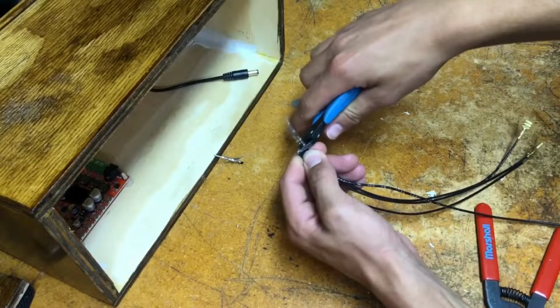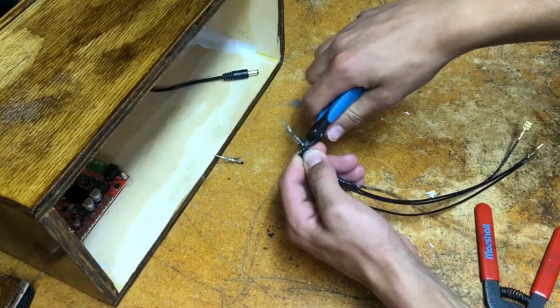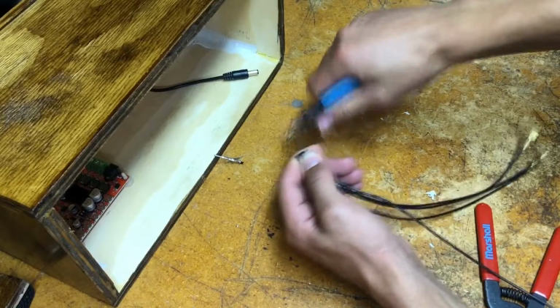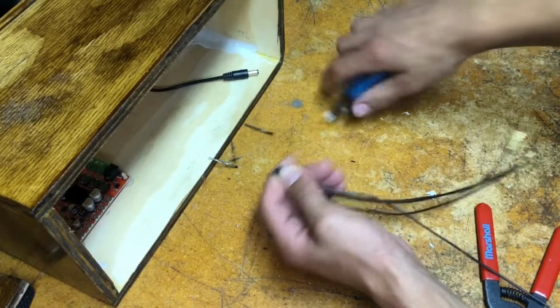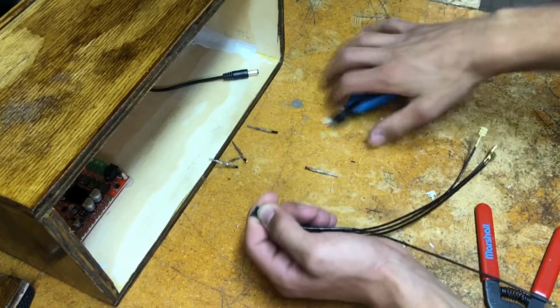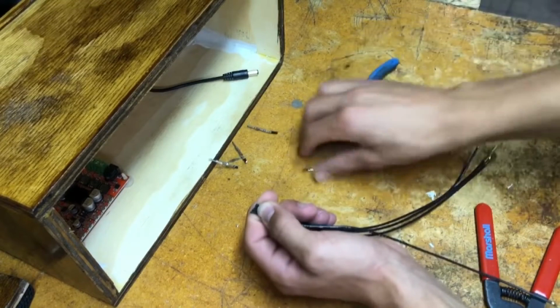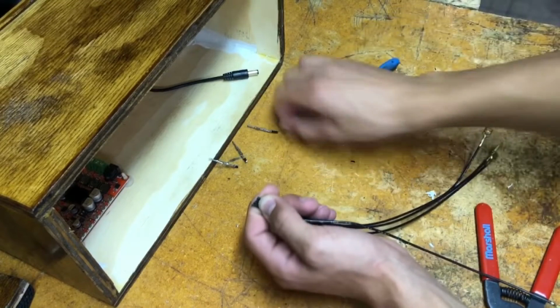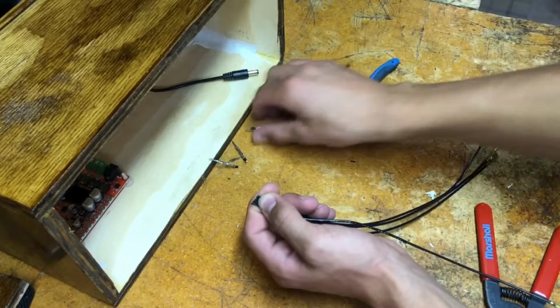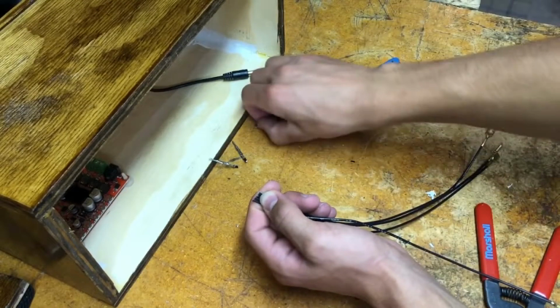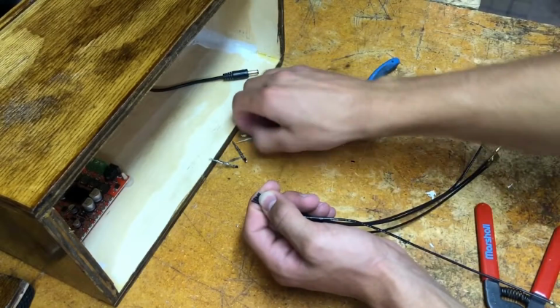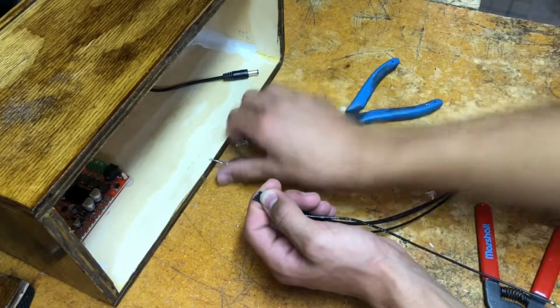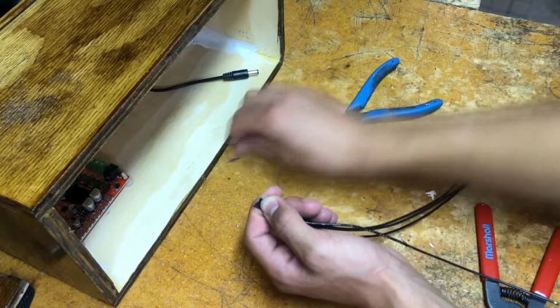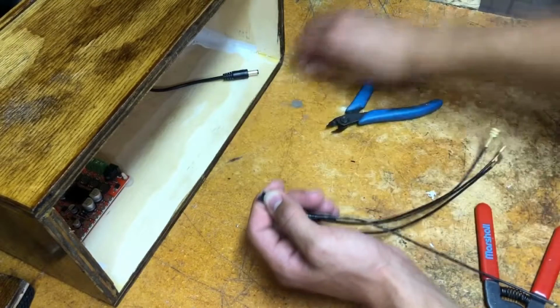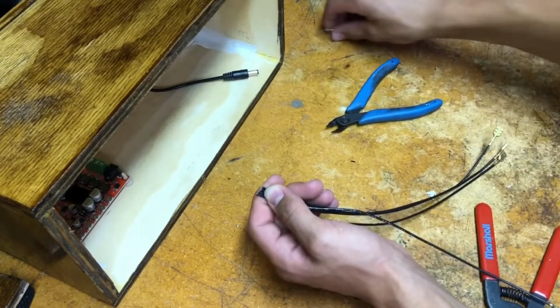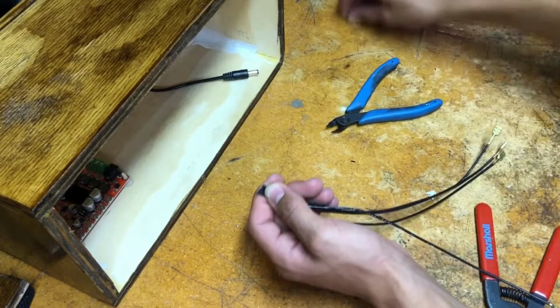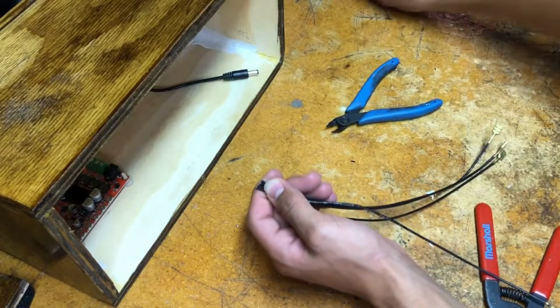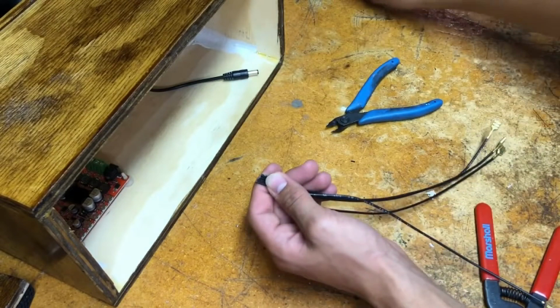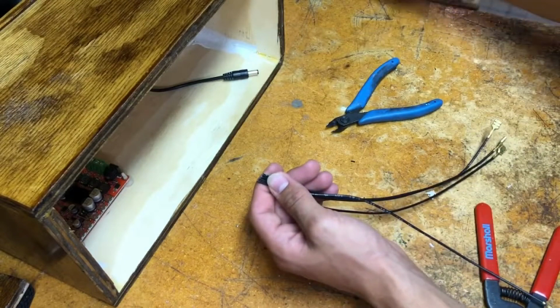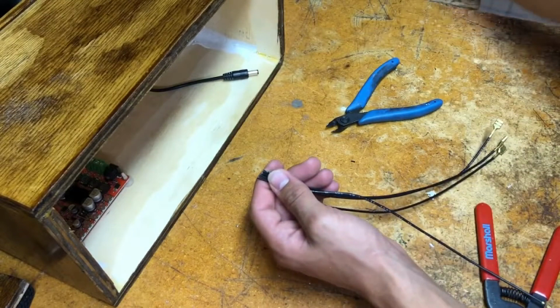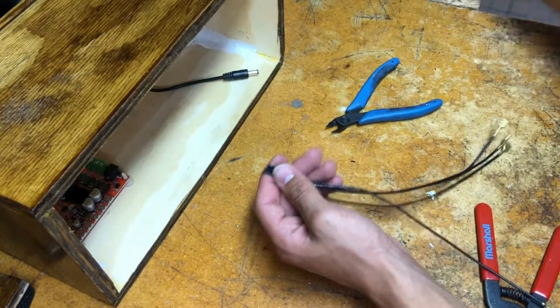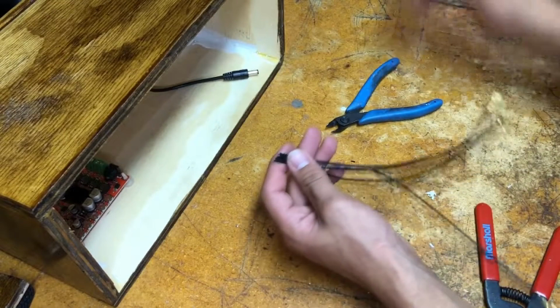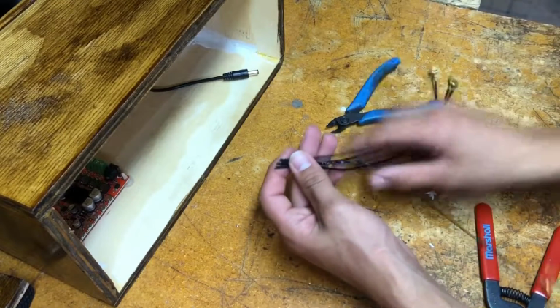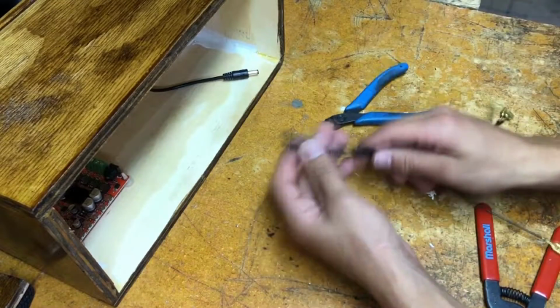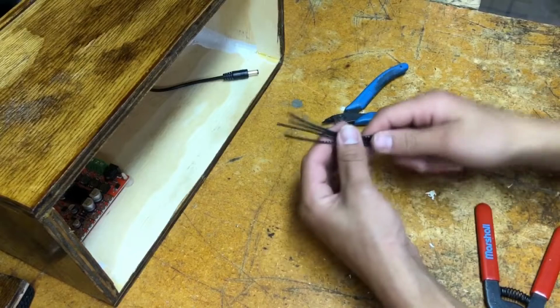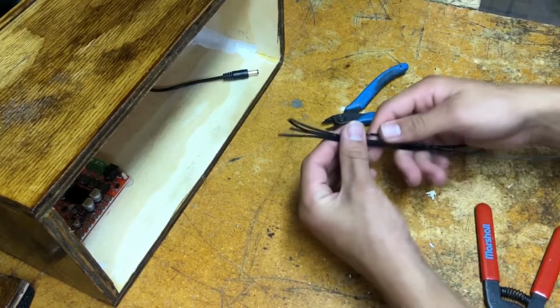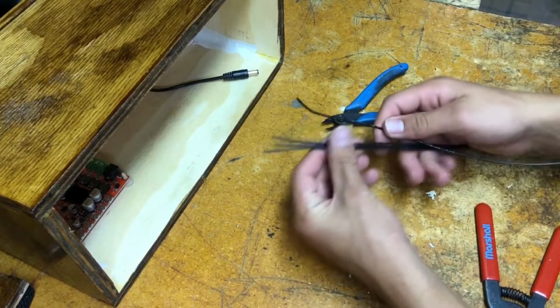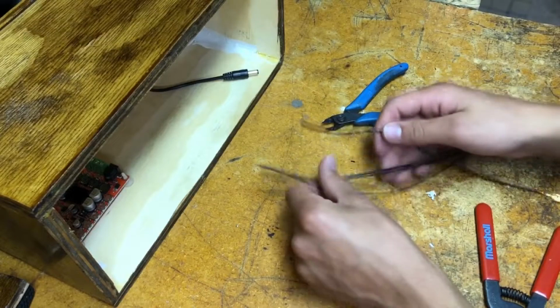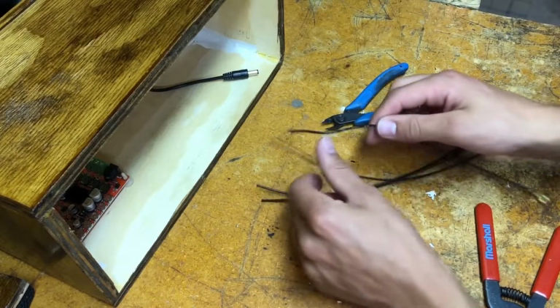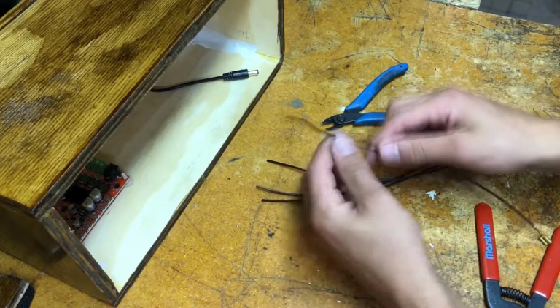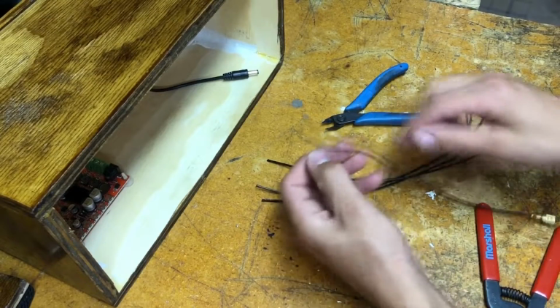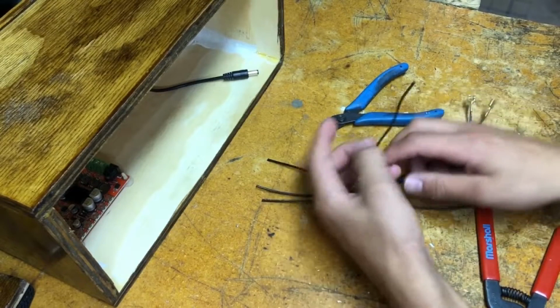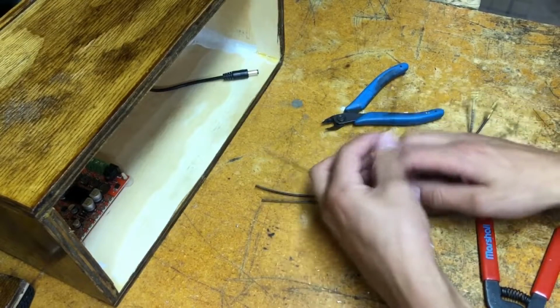Time to wire the speakers up. Pretty self explanatory — just make sure not to wire out of phase.